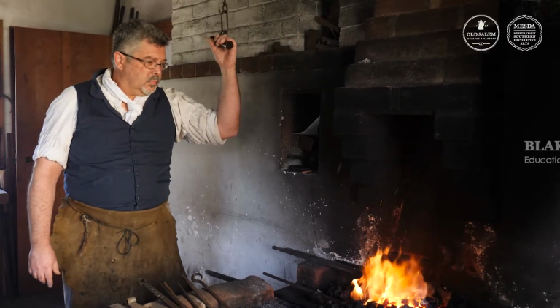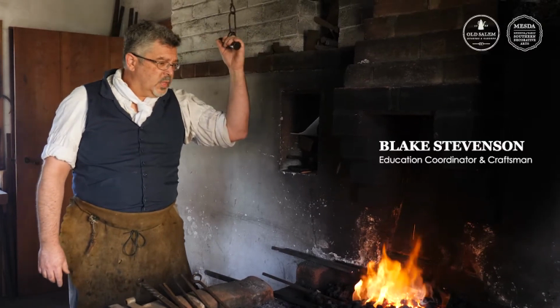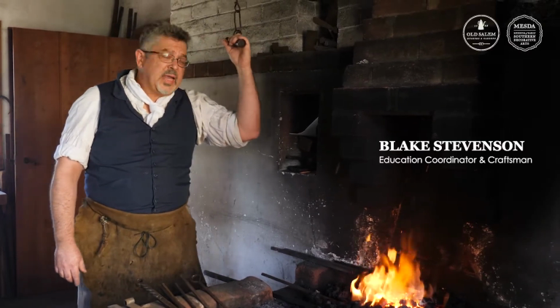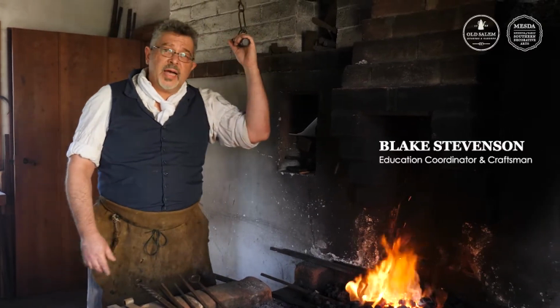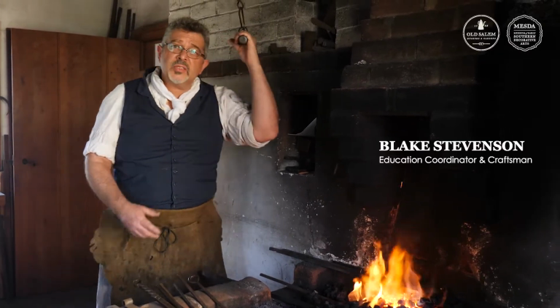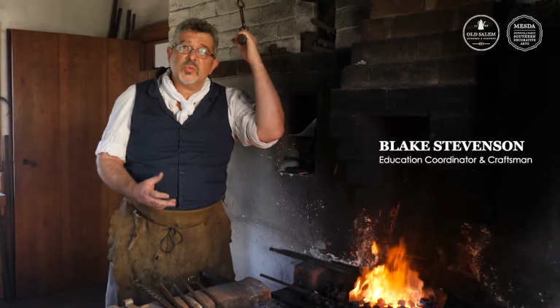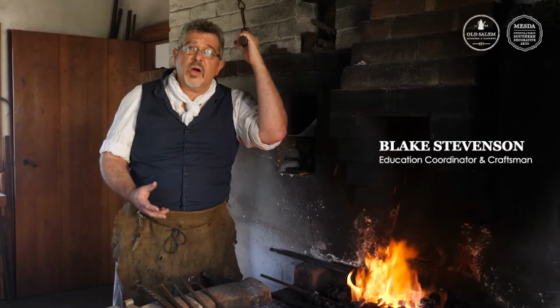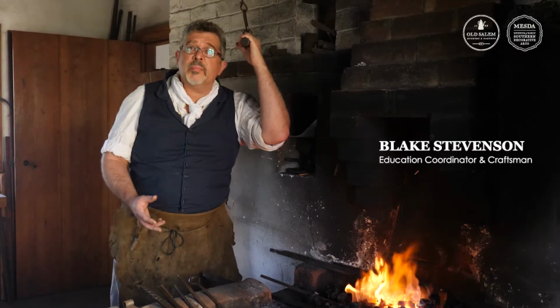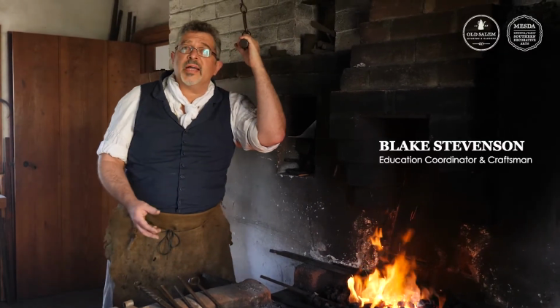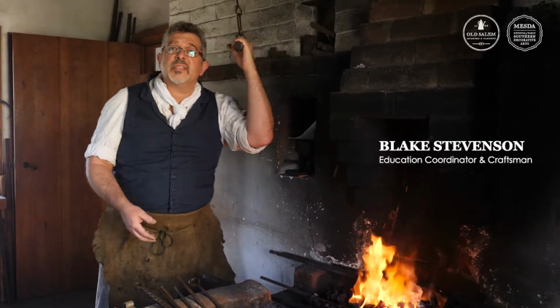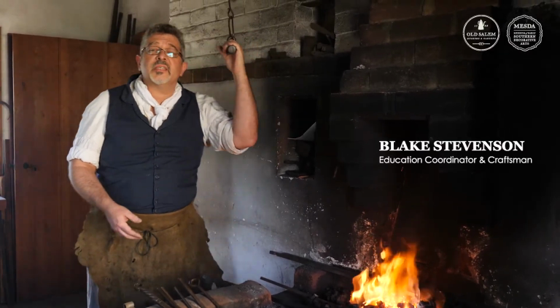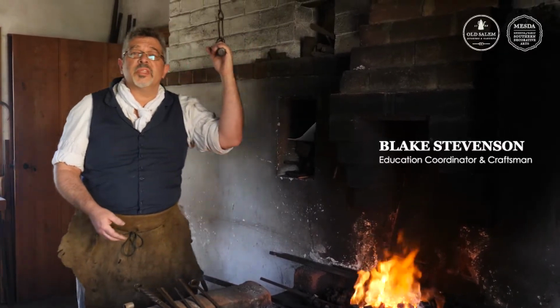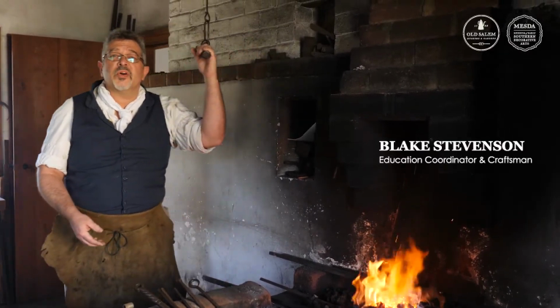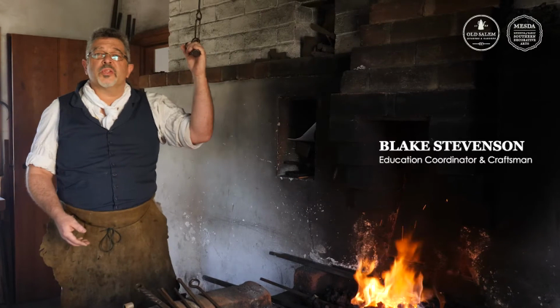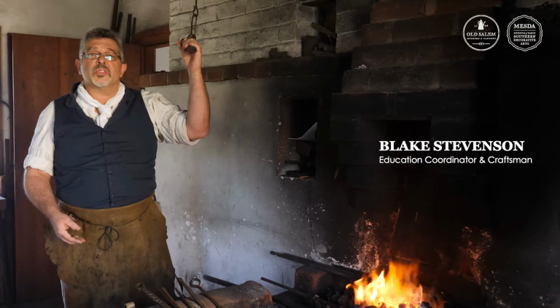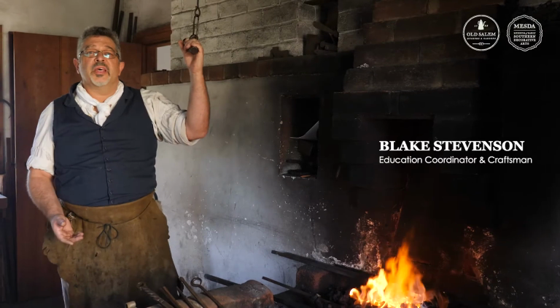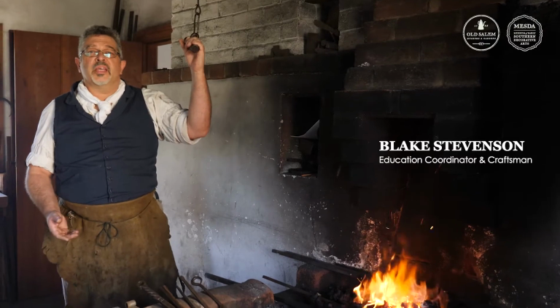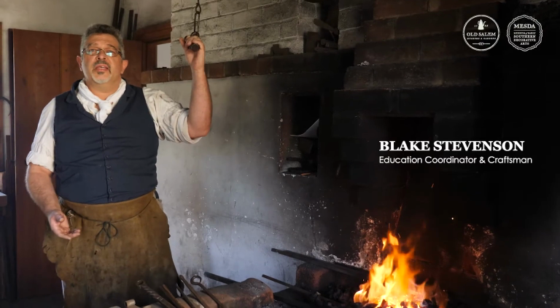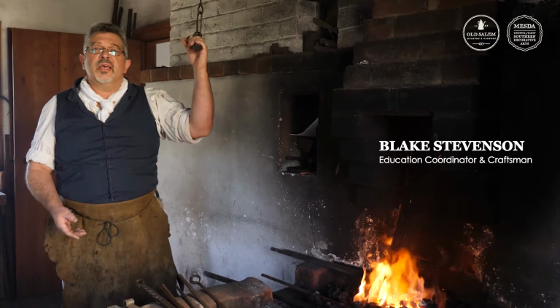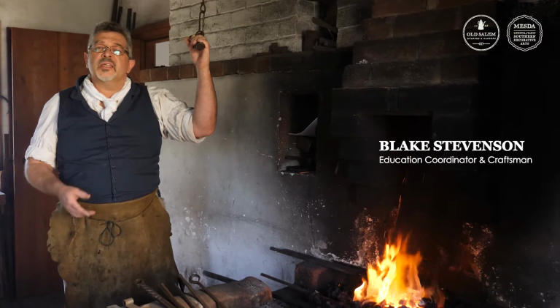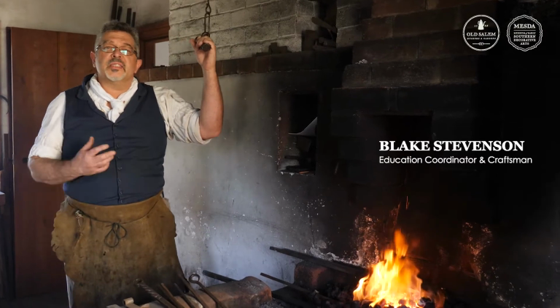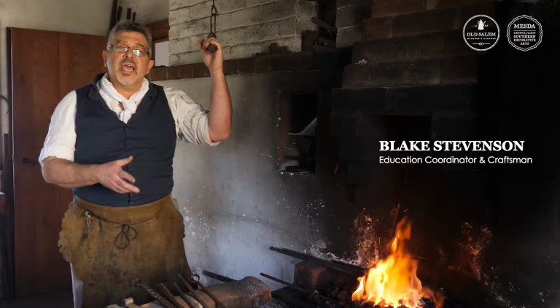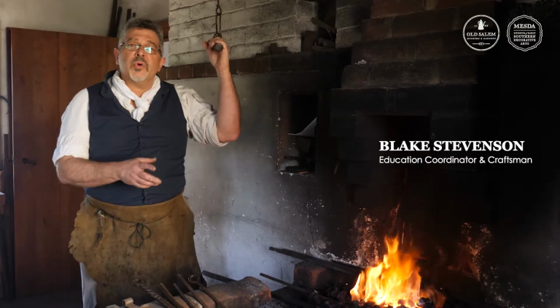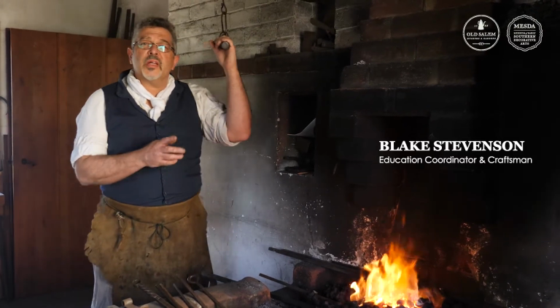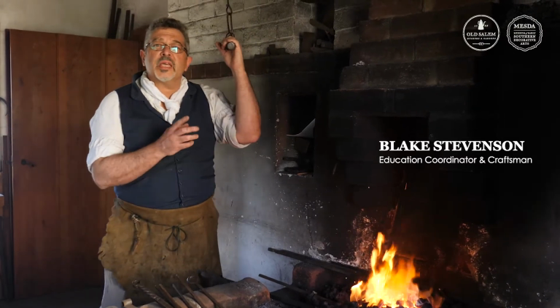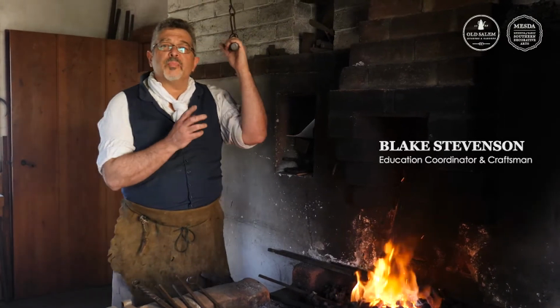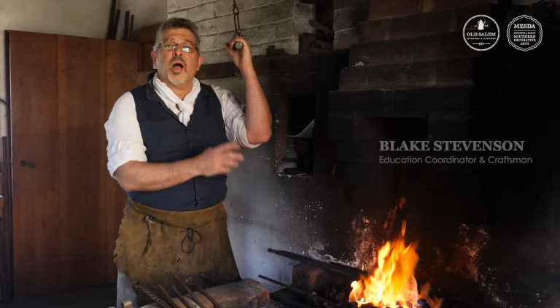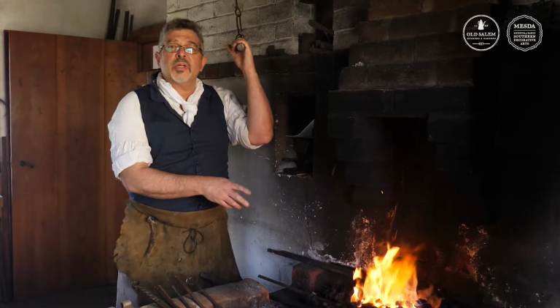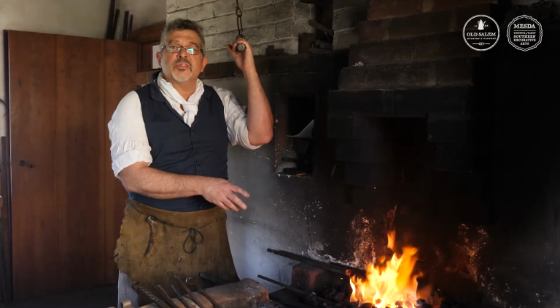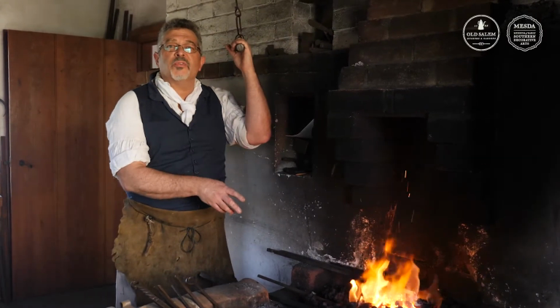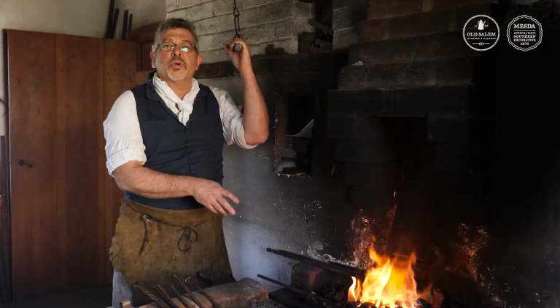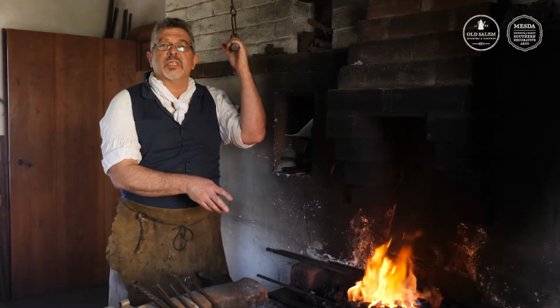Hey guys, welcome back to the Timothy Vogler Smithy. Today we're going to look at properties of forging.